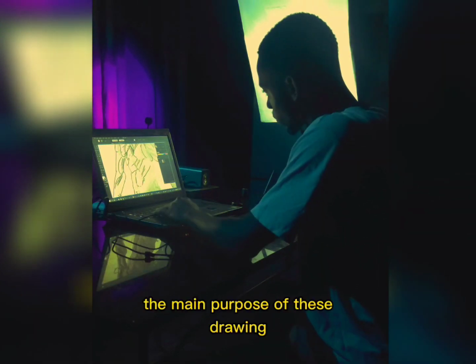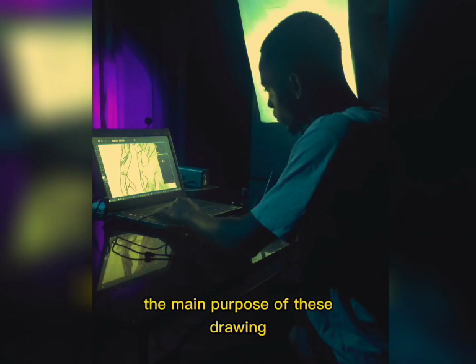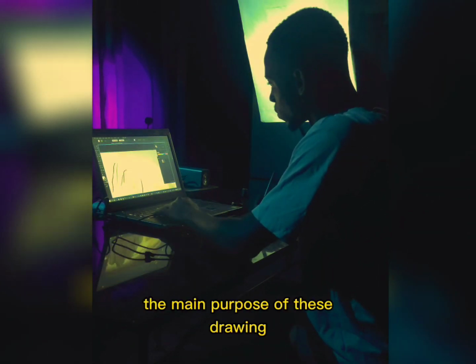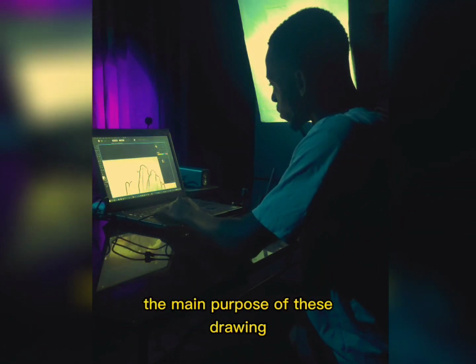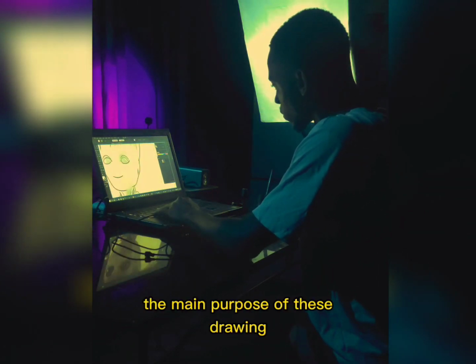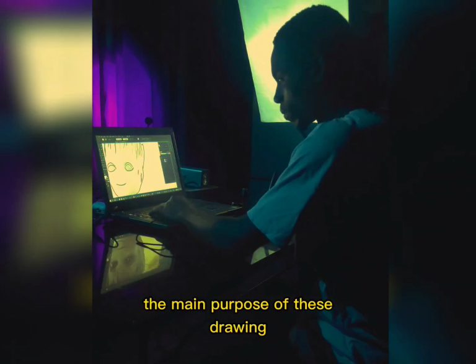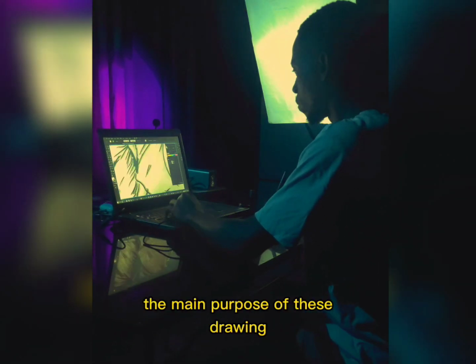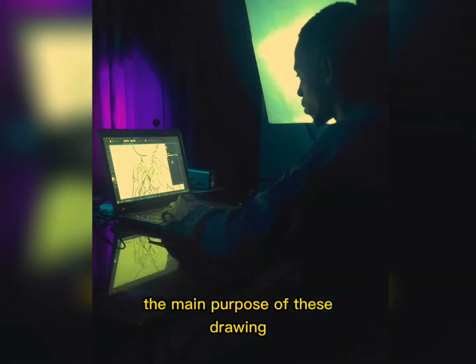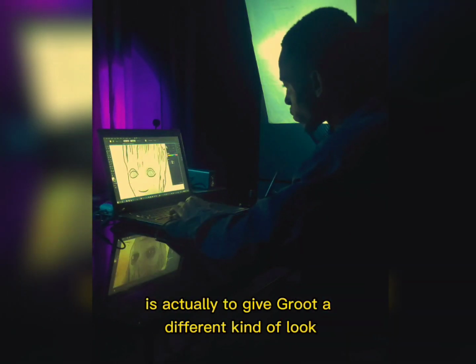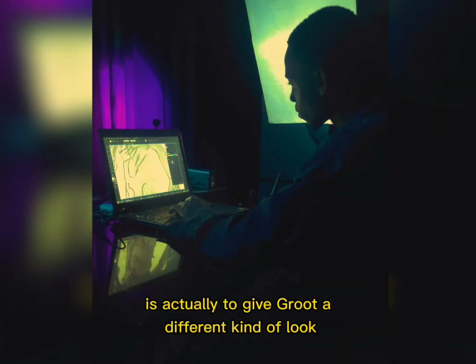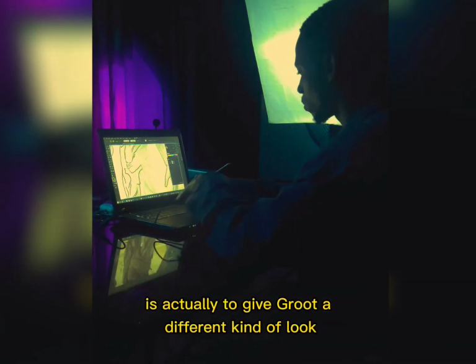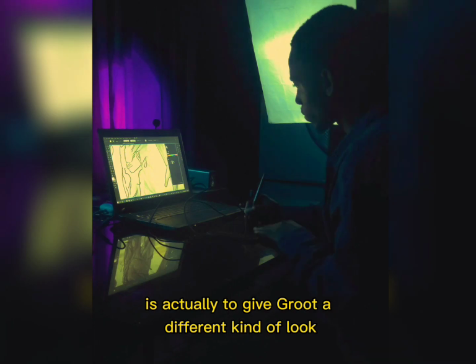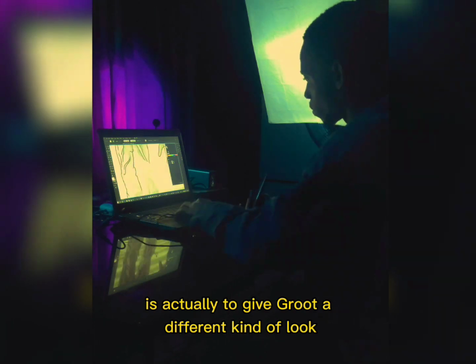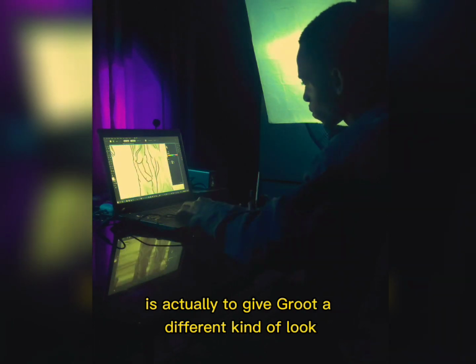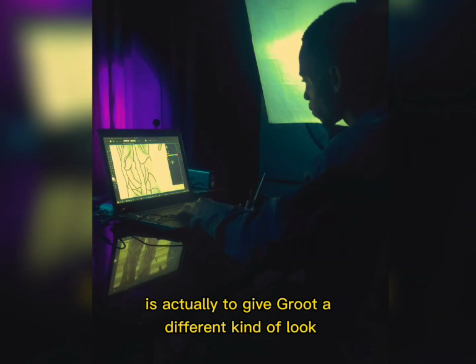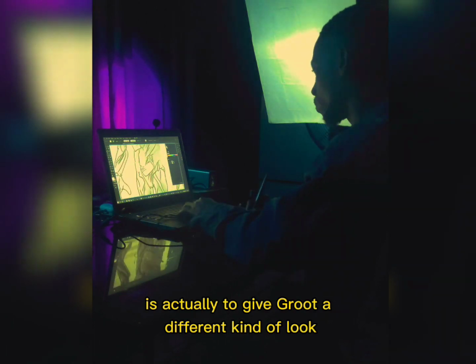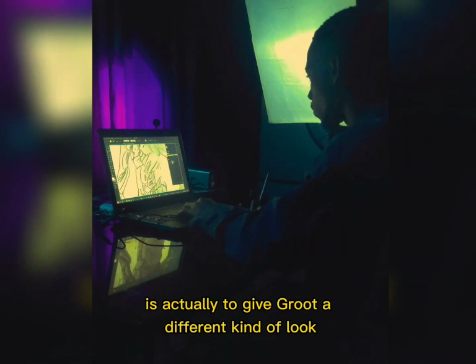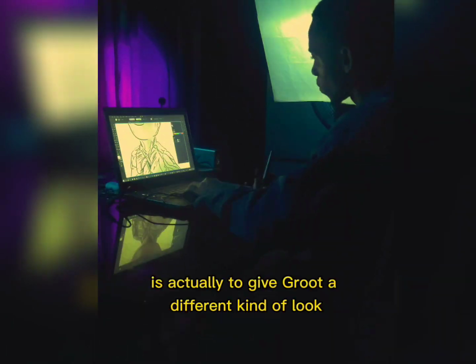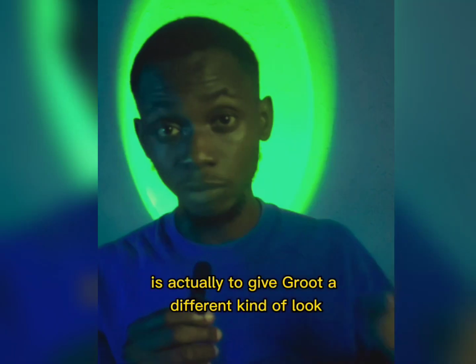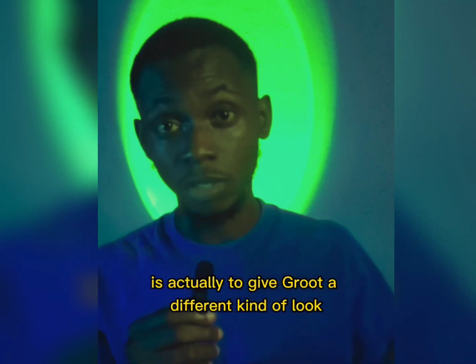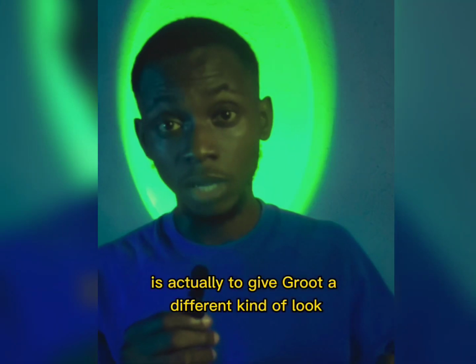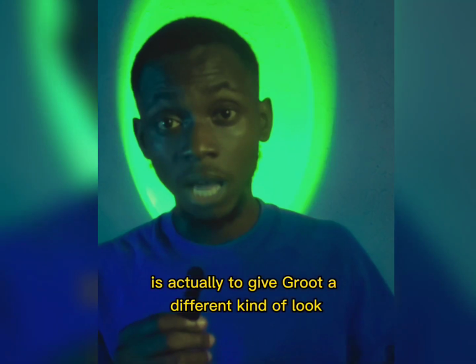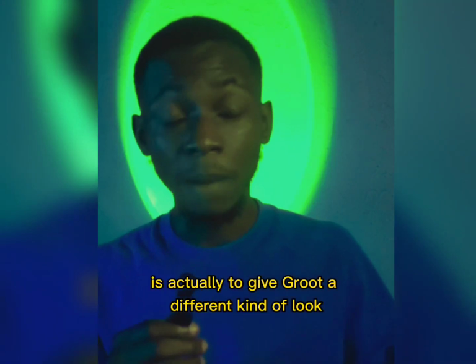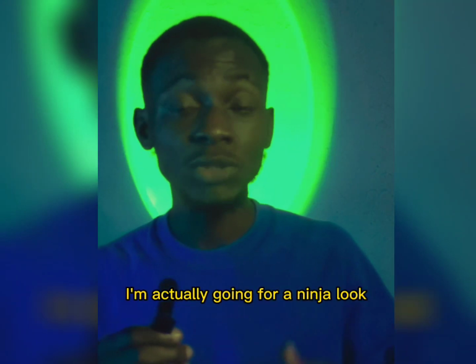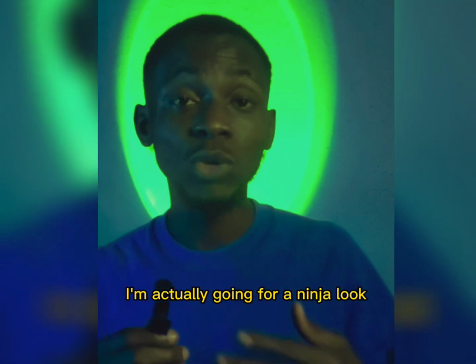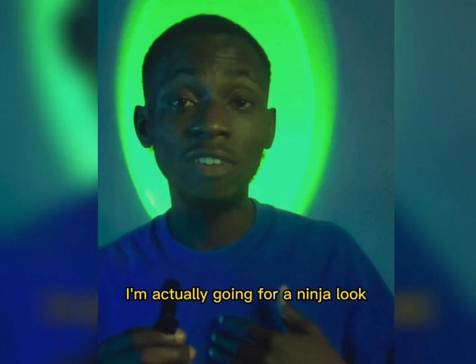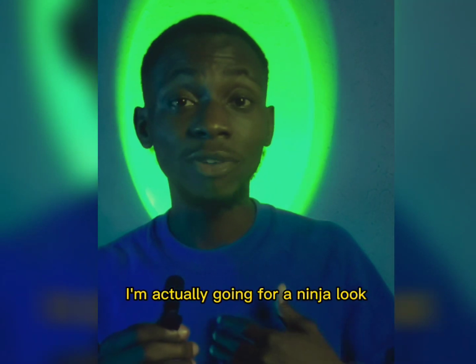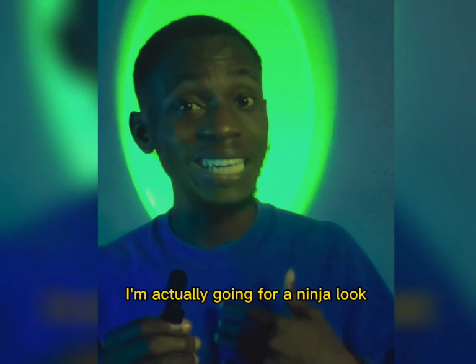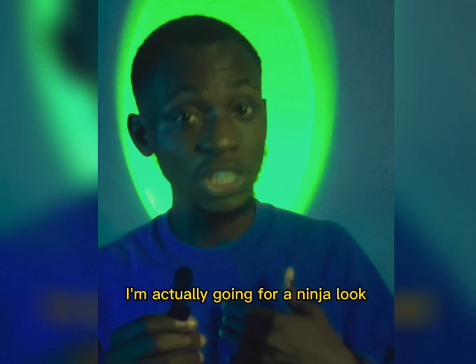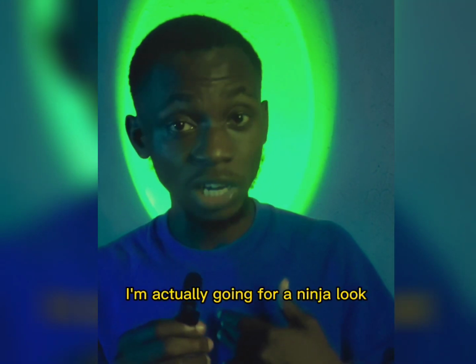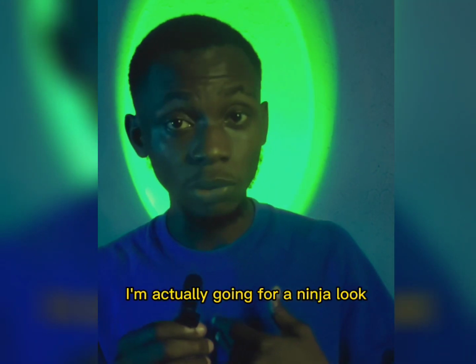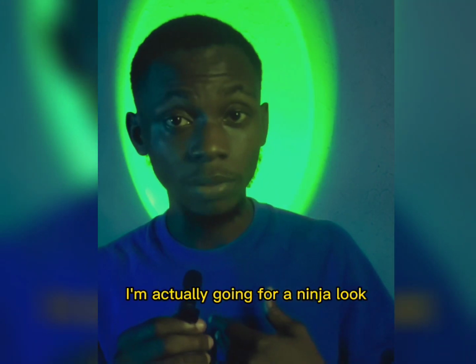The main purpose of these drawings is to give Groot a different kind of look. I am actually going for the ninja look.